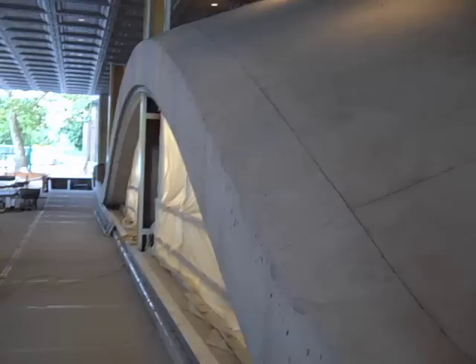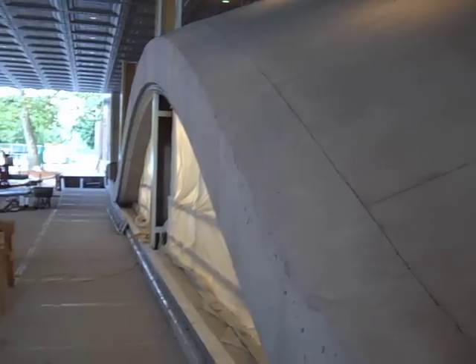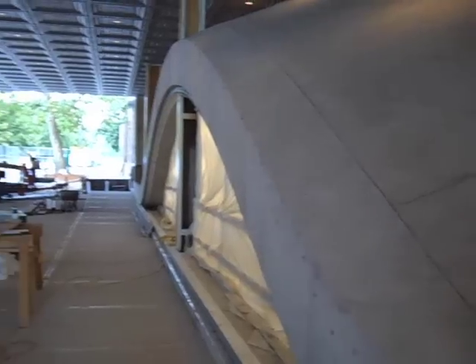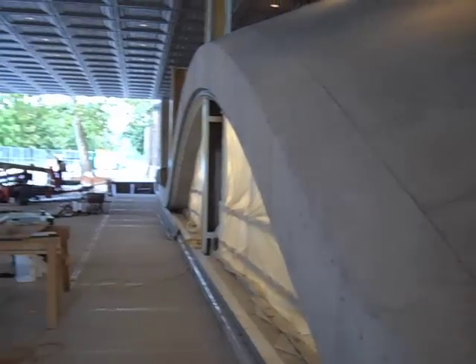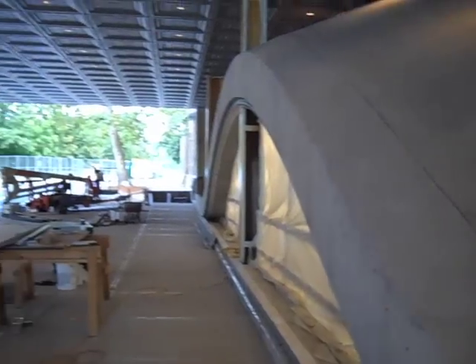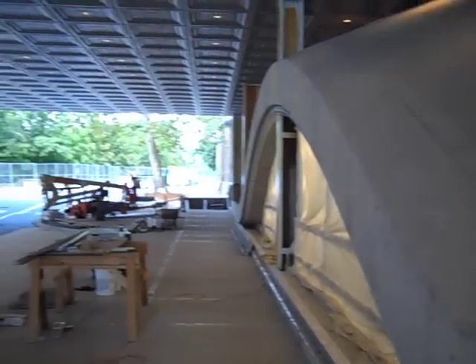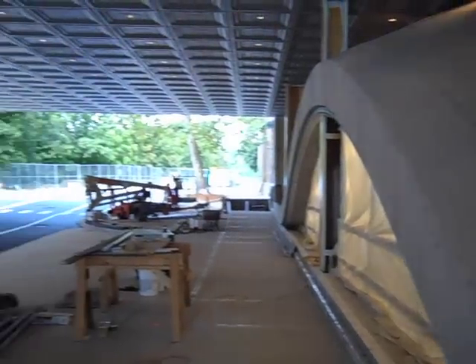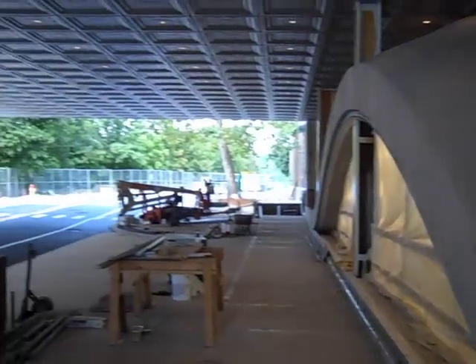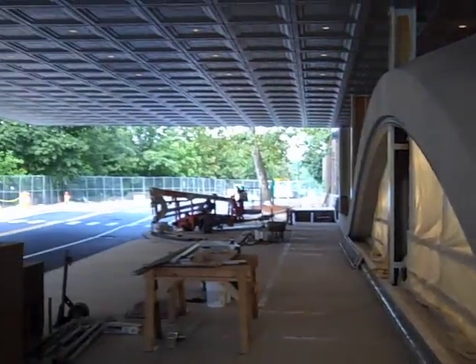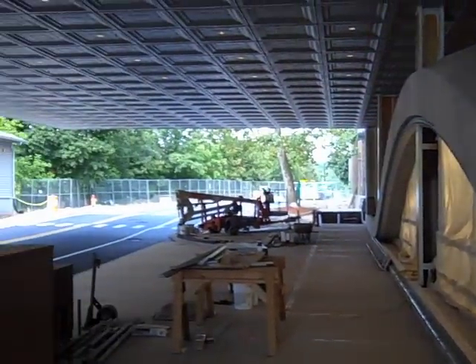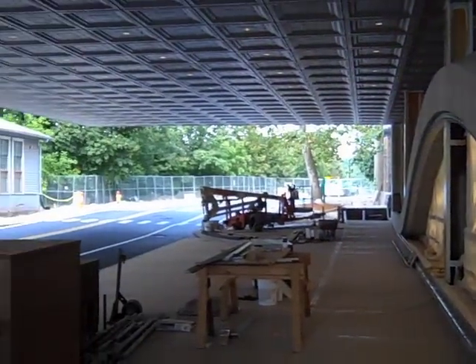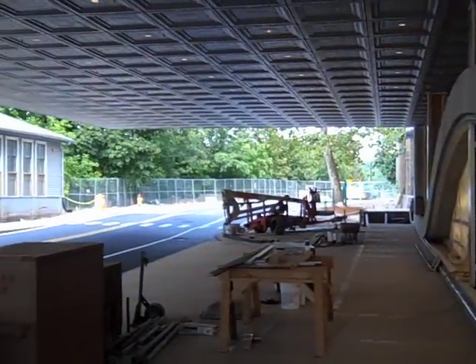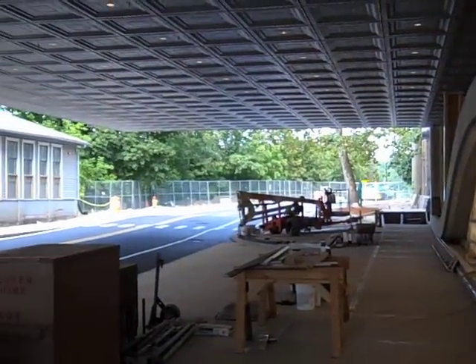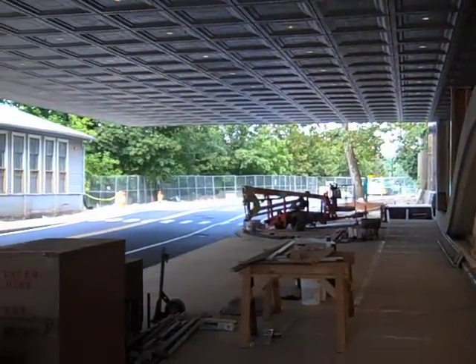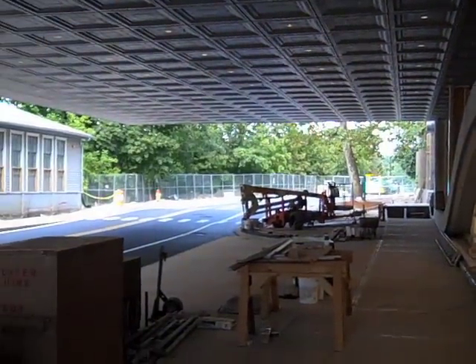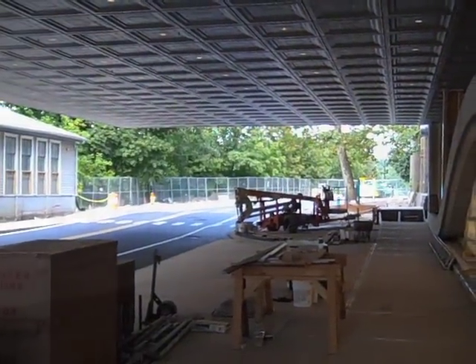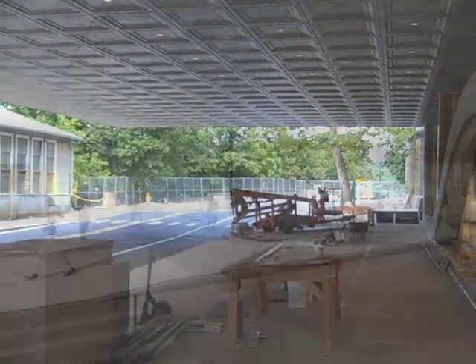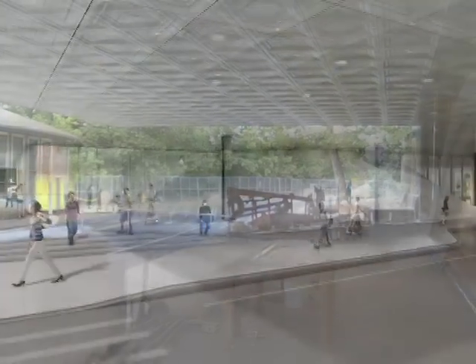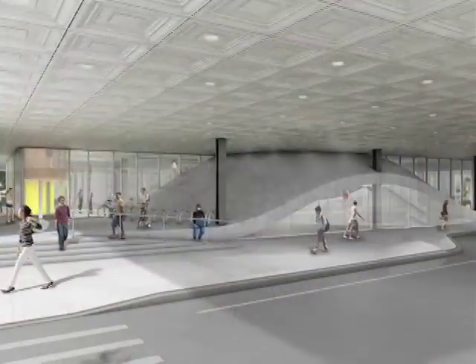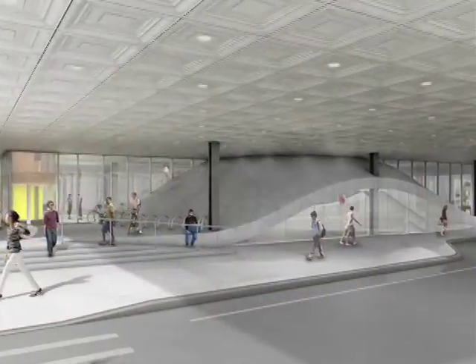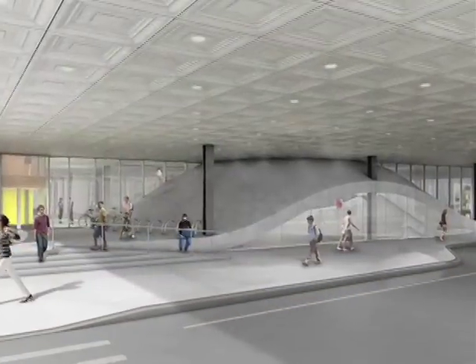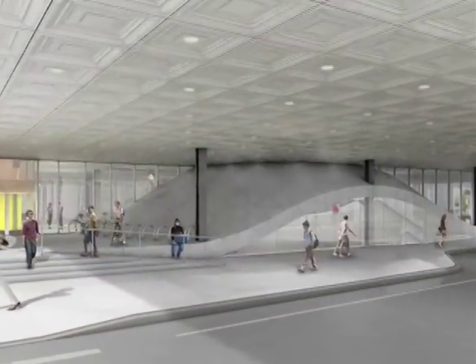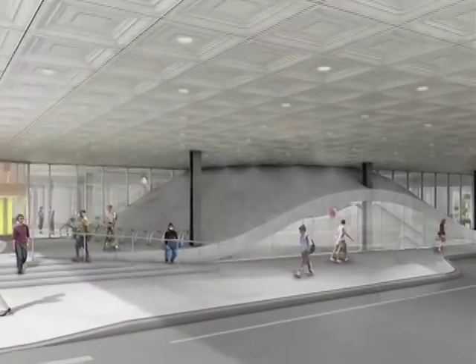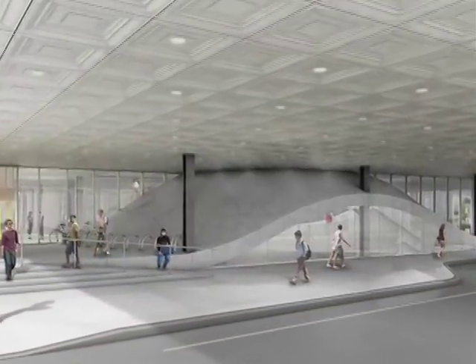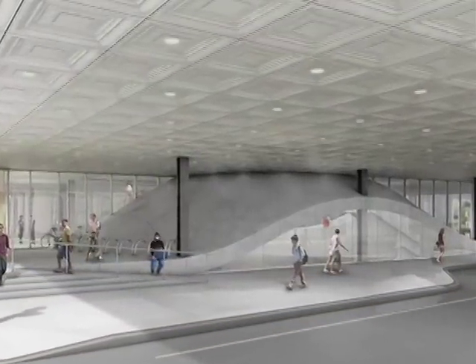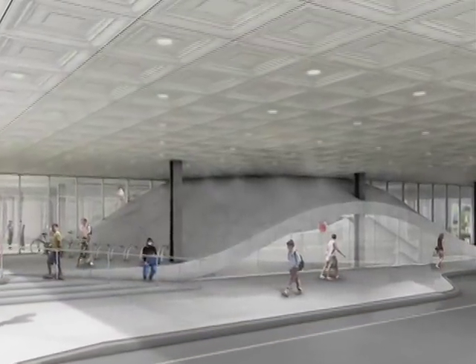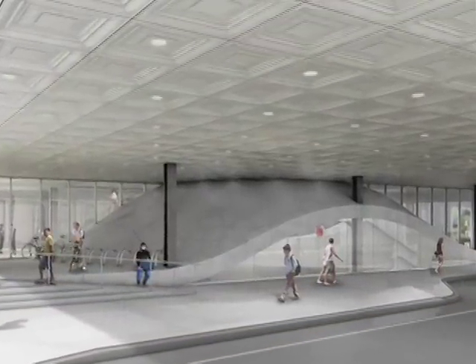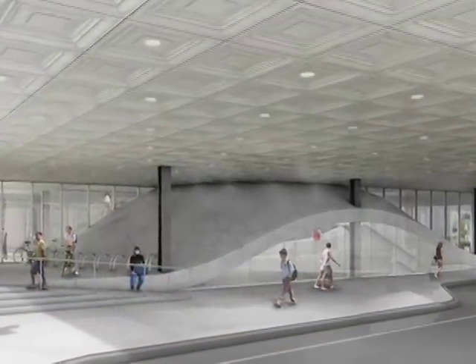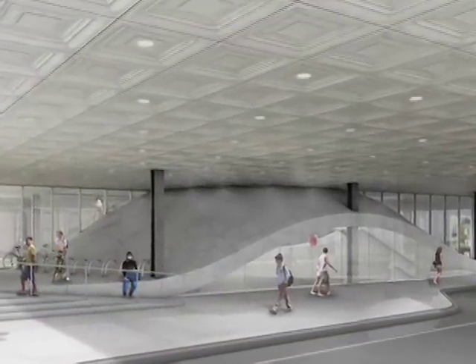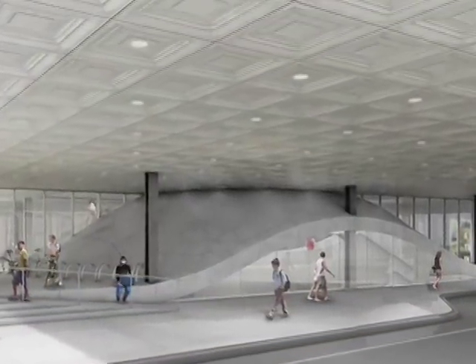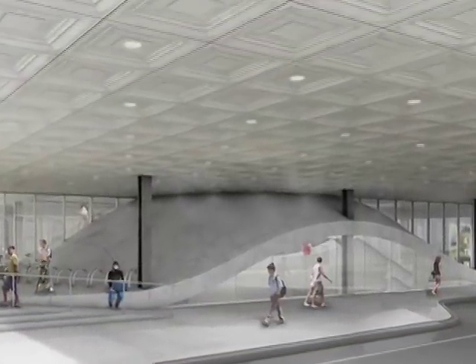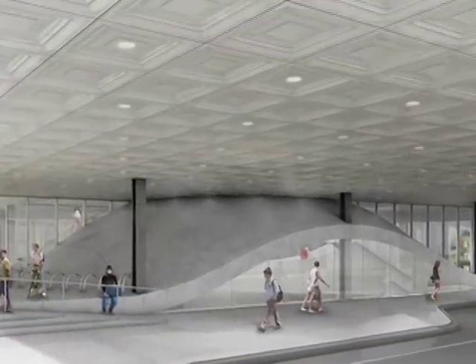The final cantilevered soffit appears pretty much as promised in the early renderings of the project.